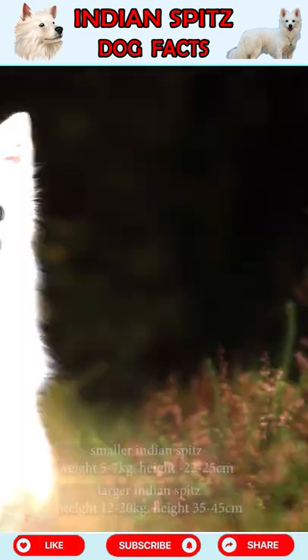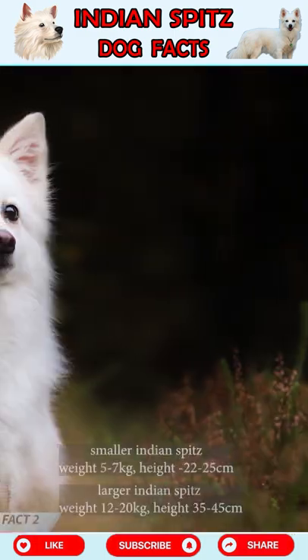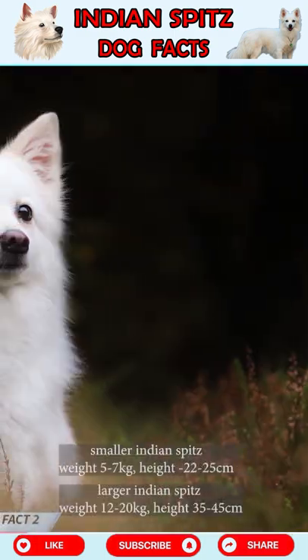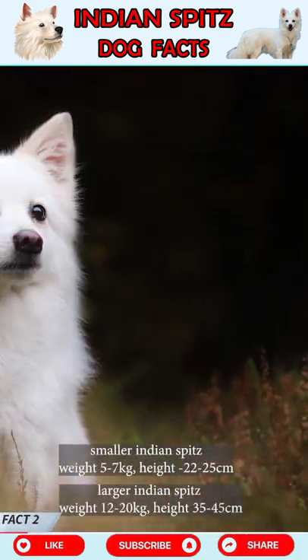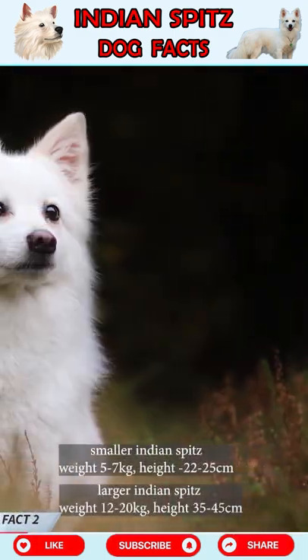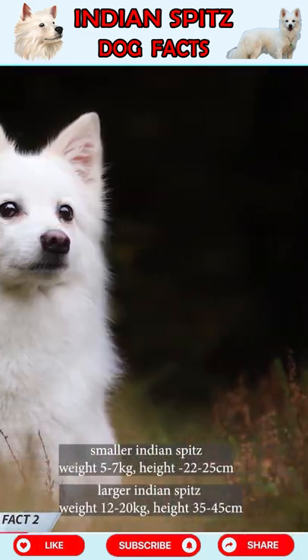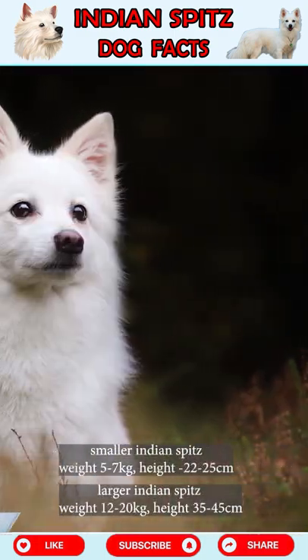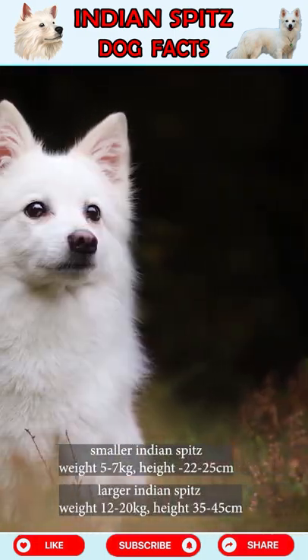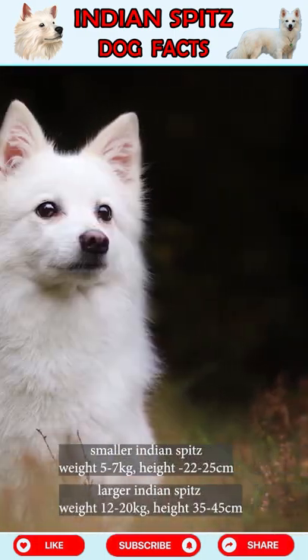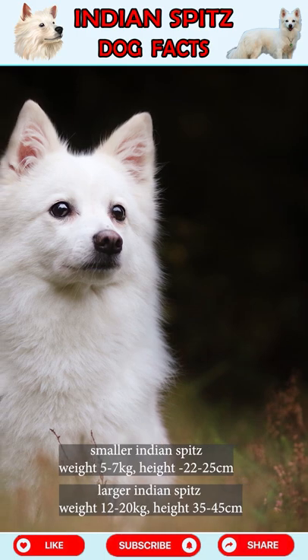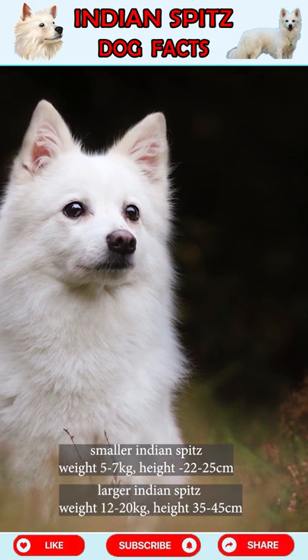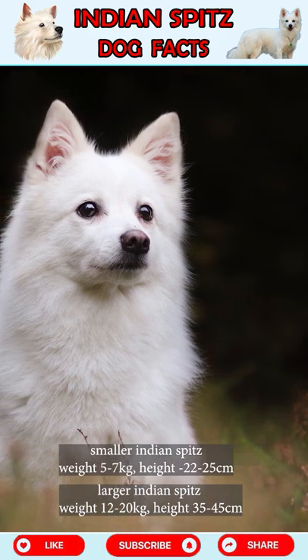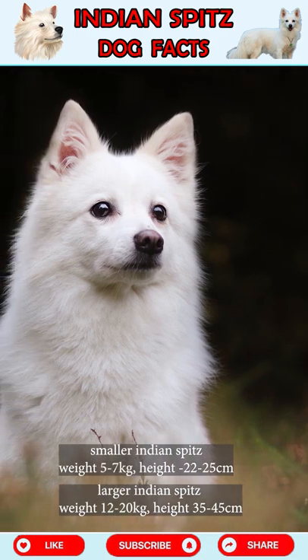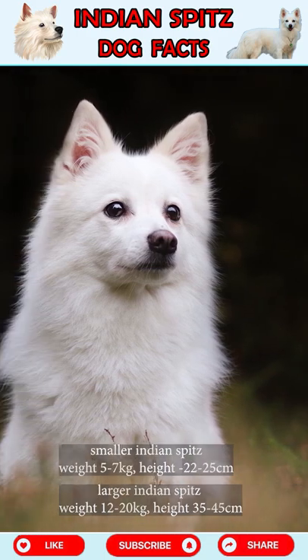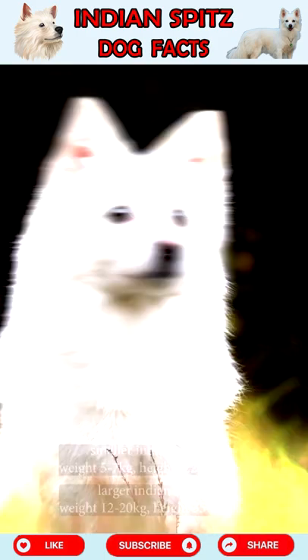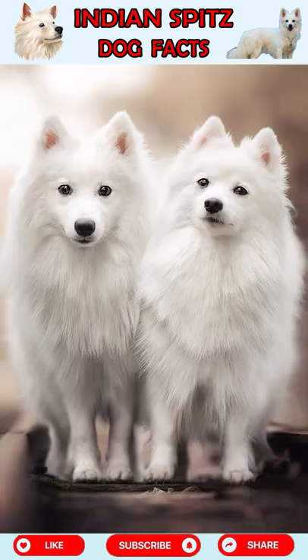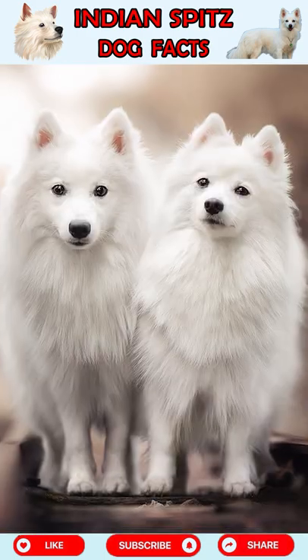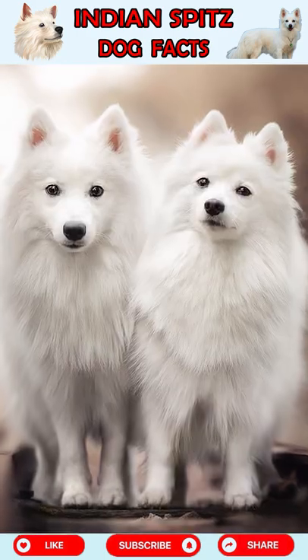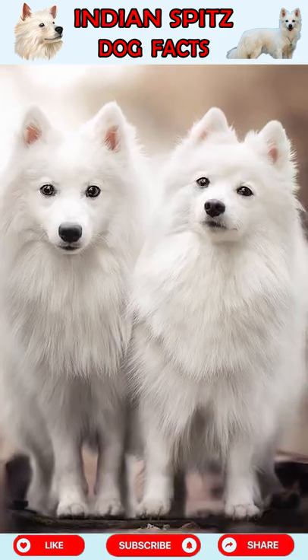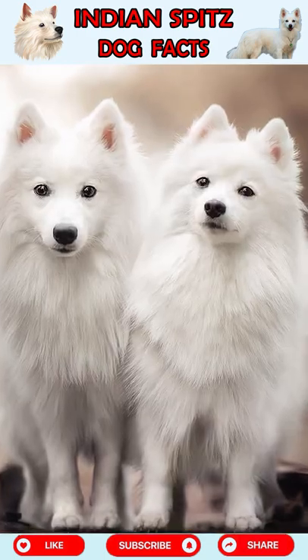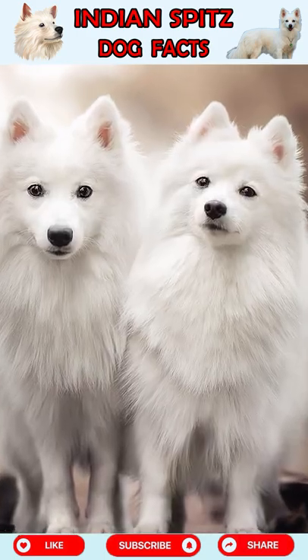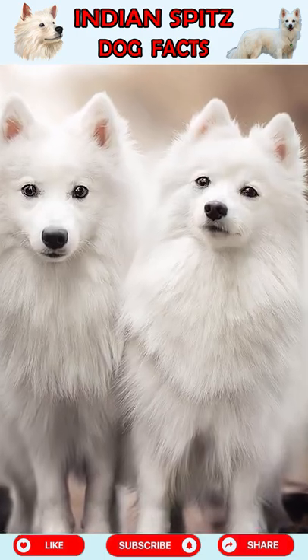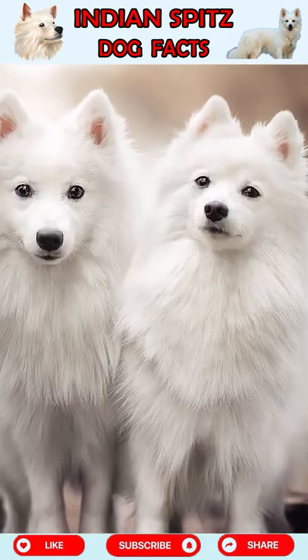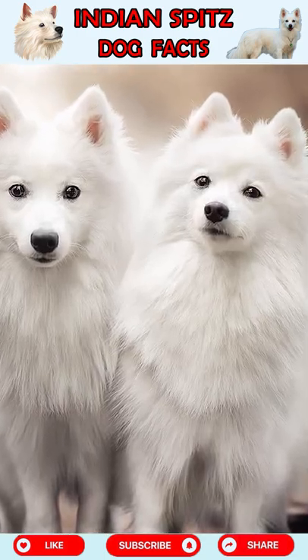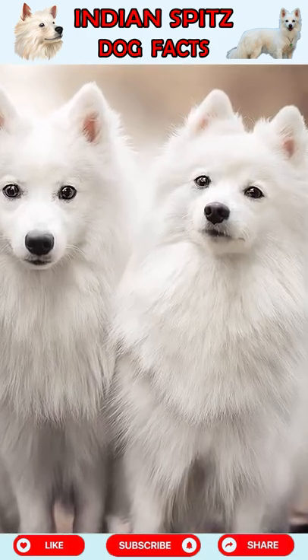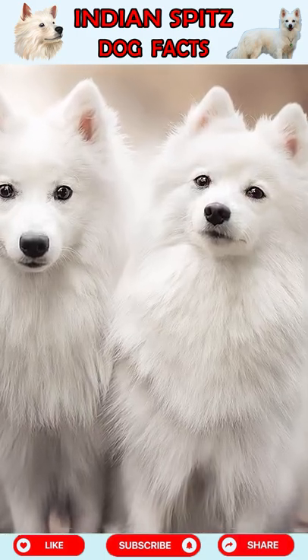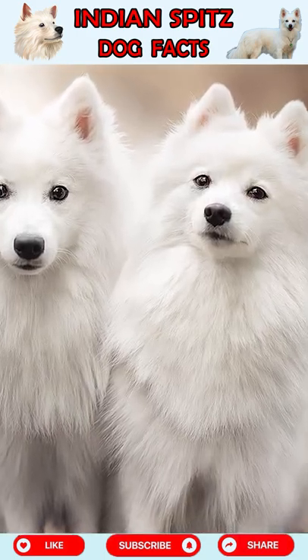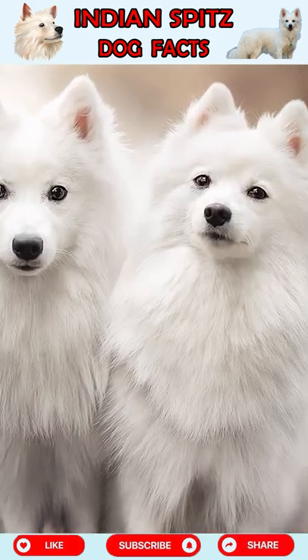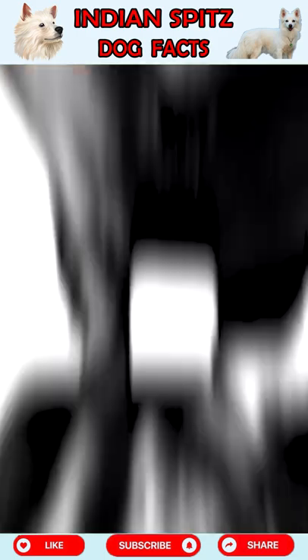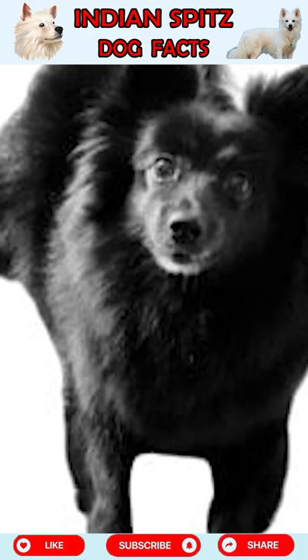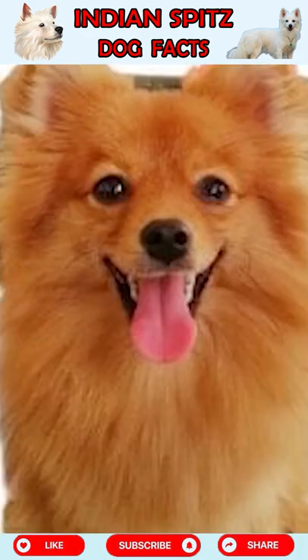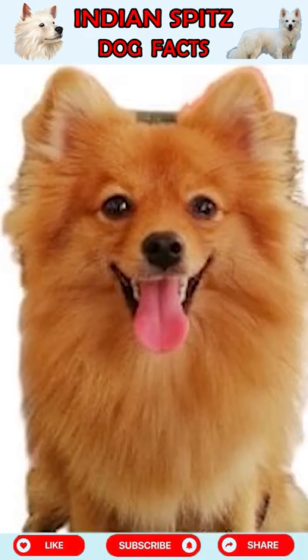Fact 2: The Indian Spitz comes in two varieties. The color is mostly pale and red, or black and brown.